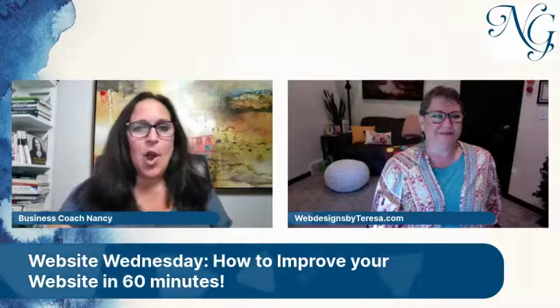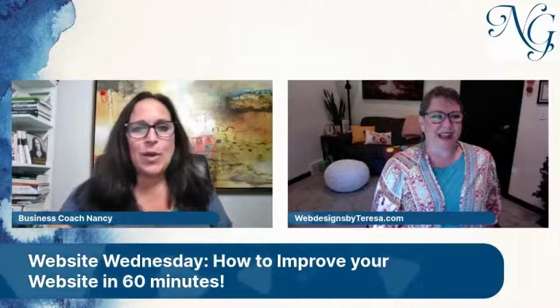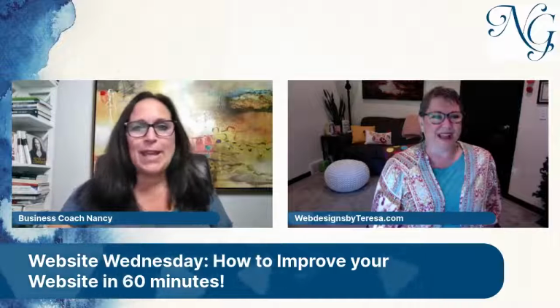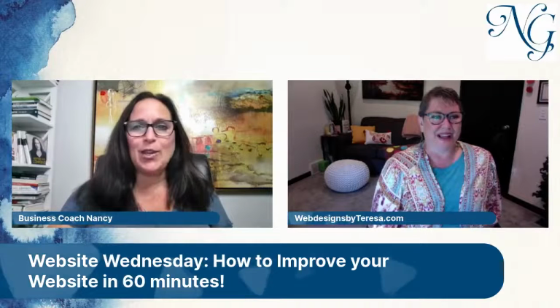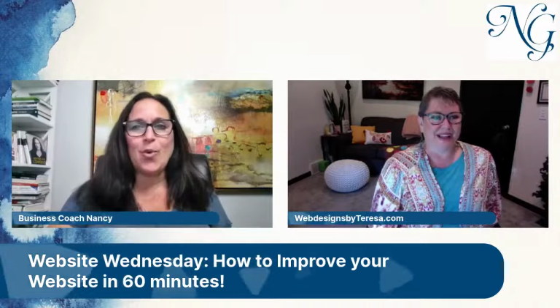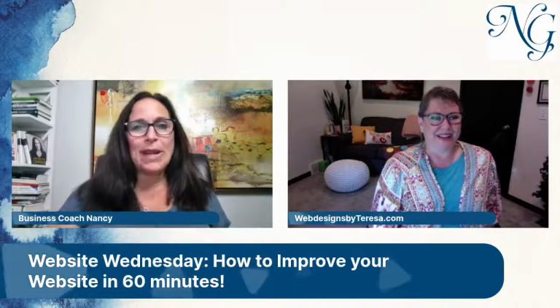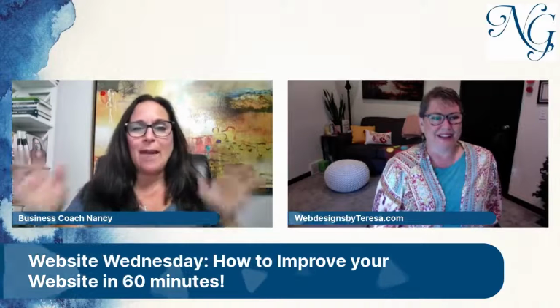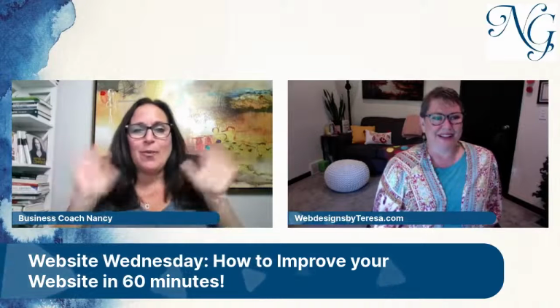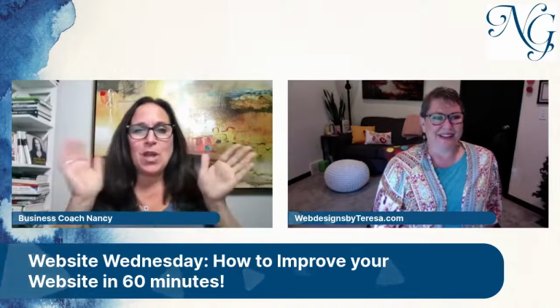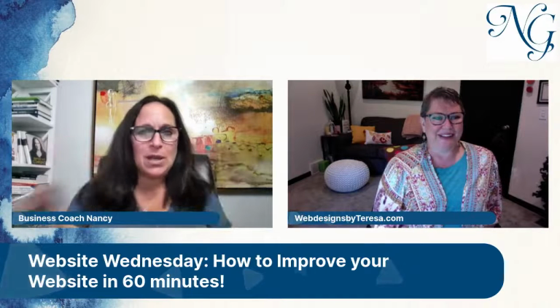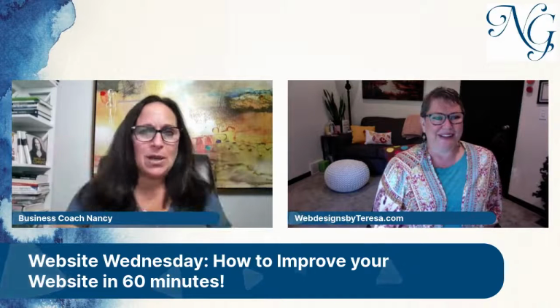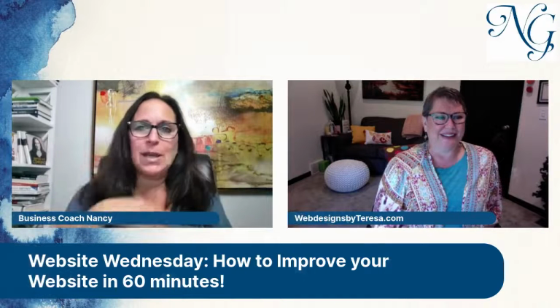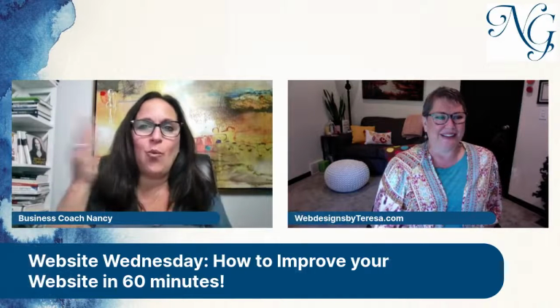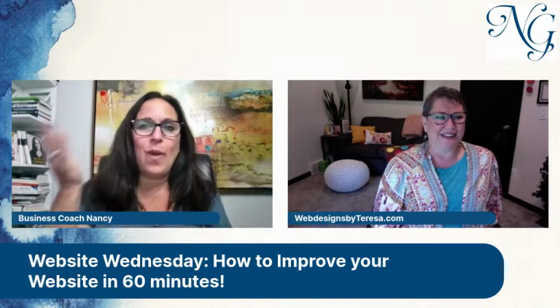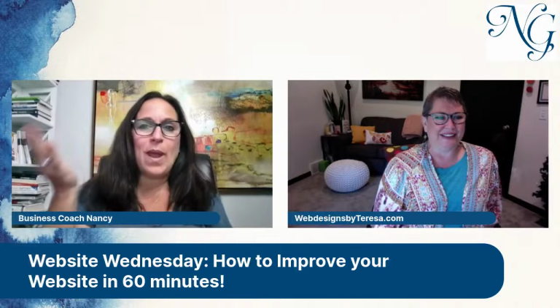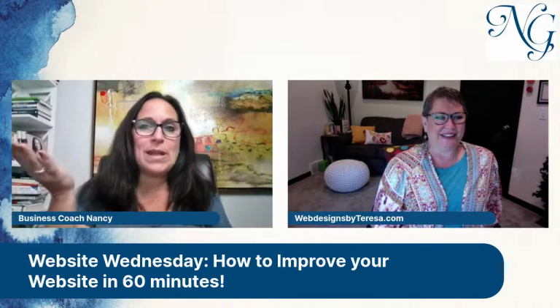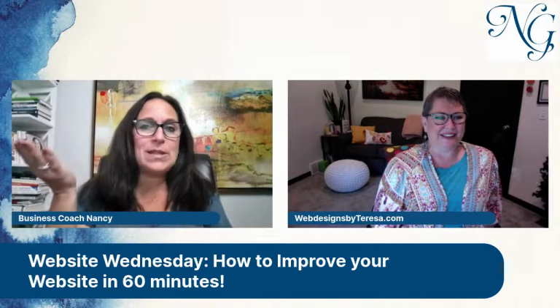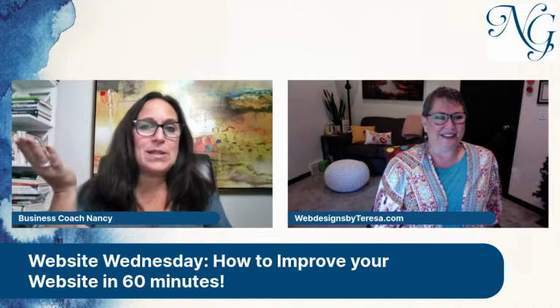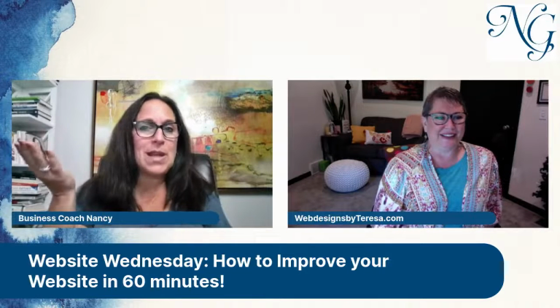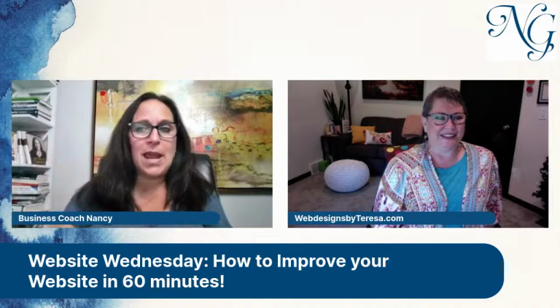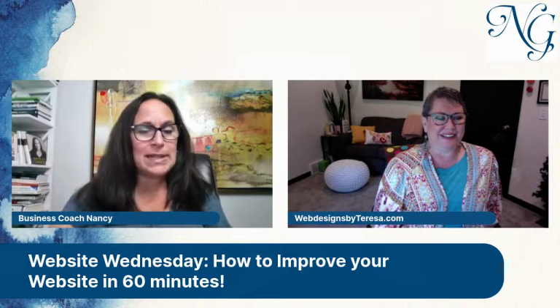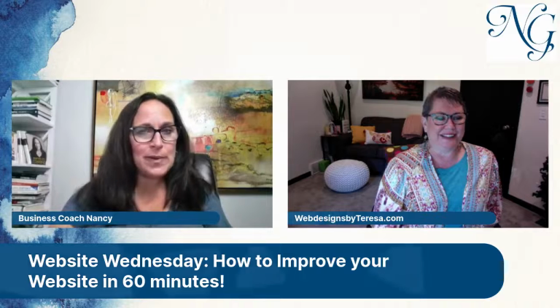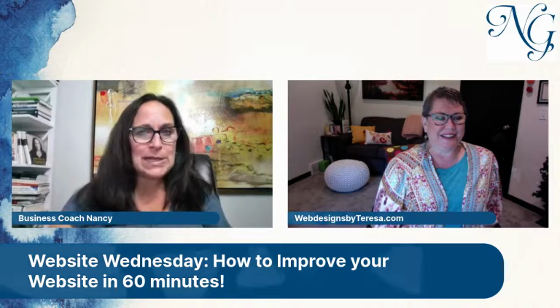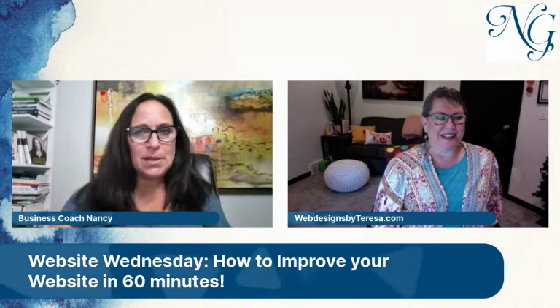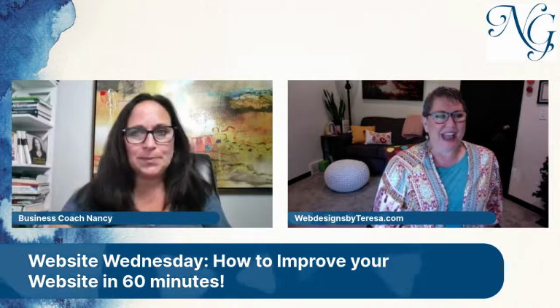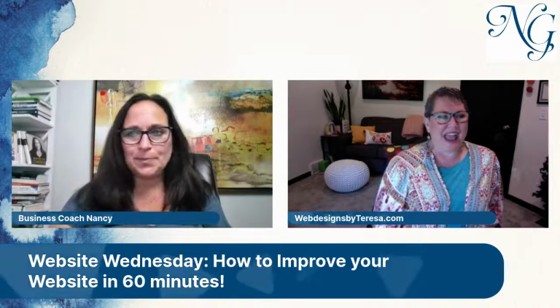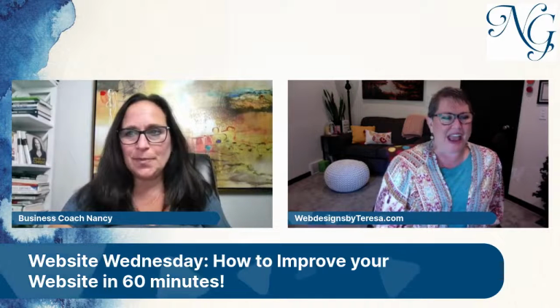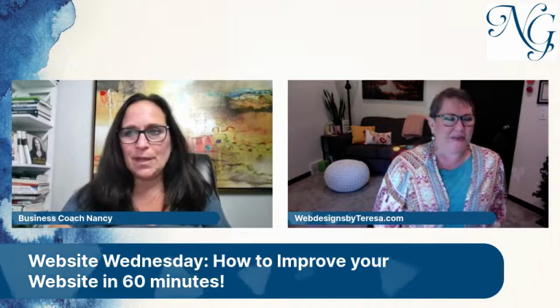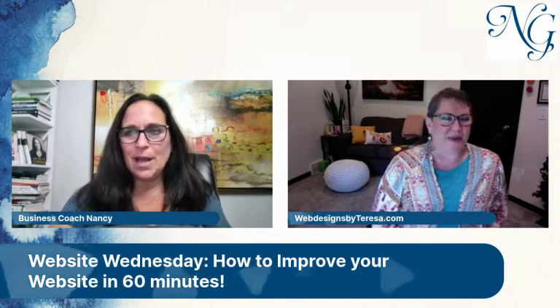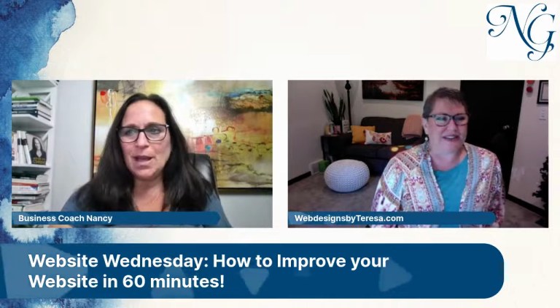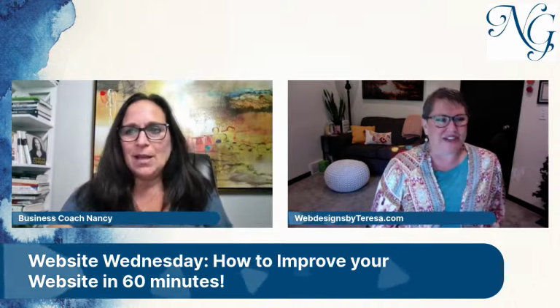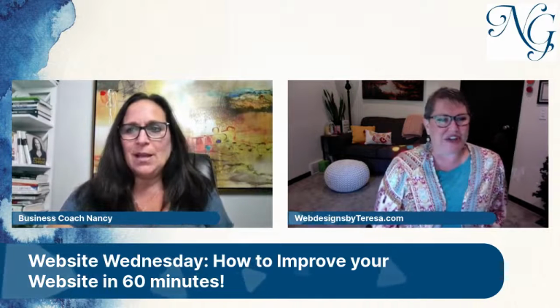Good morning, everyone. Welcome. Happy Wednesday. Hi, Teresa. Hey, happy Wednesday to you.